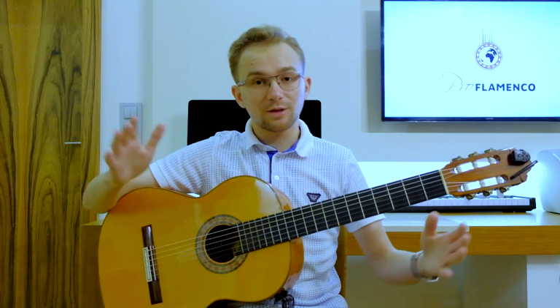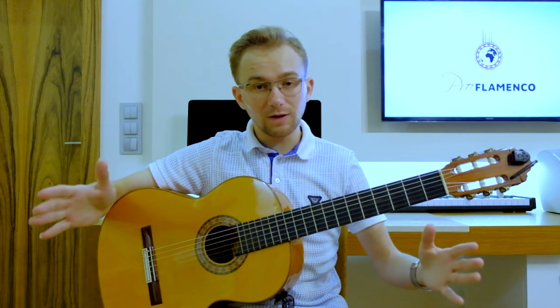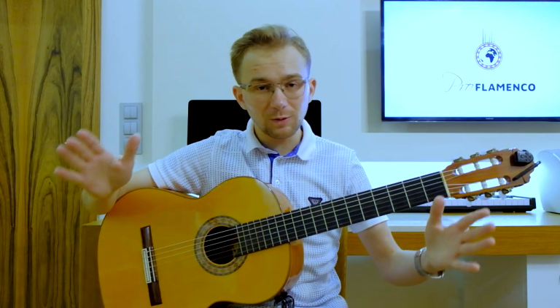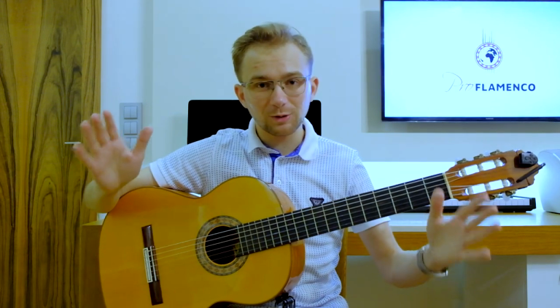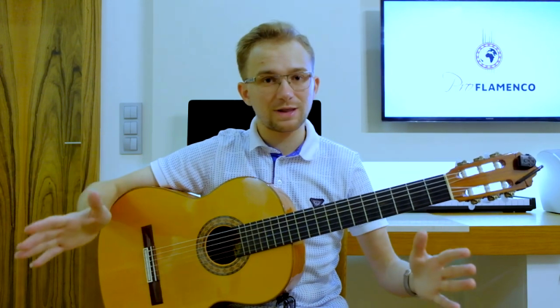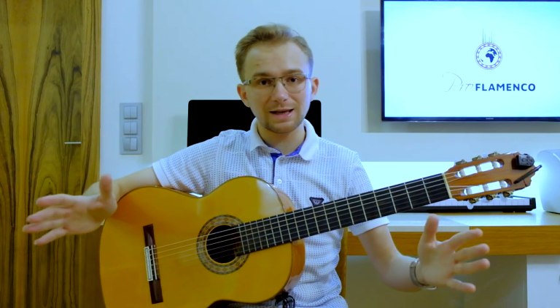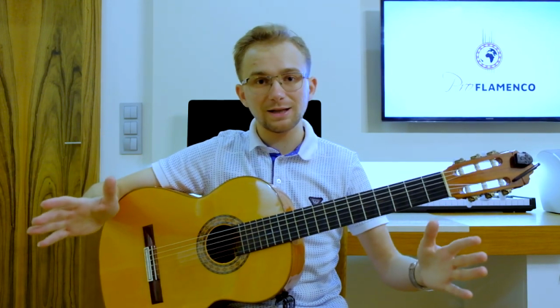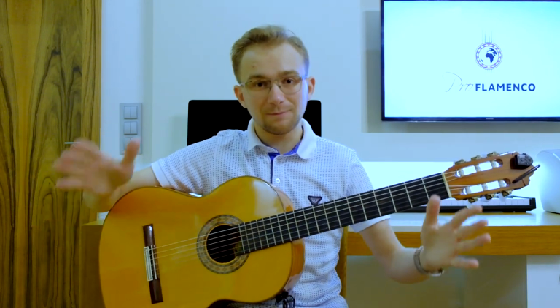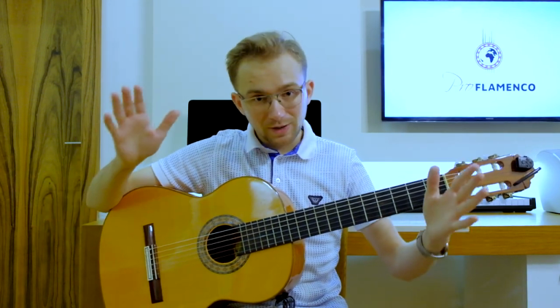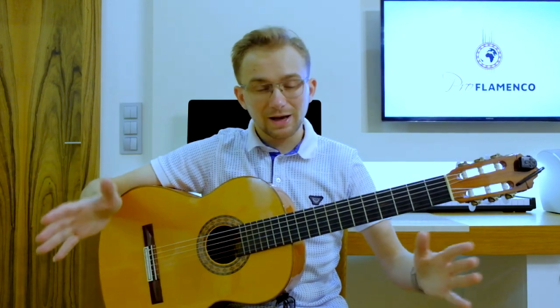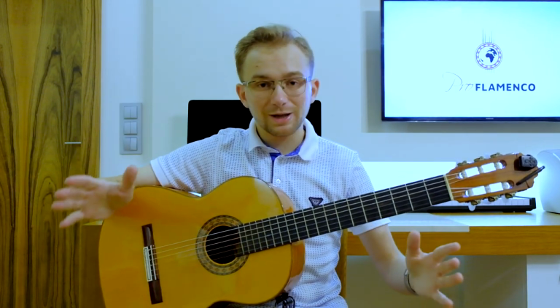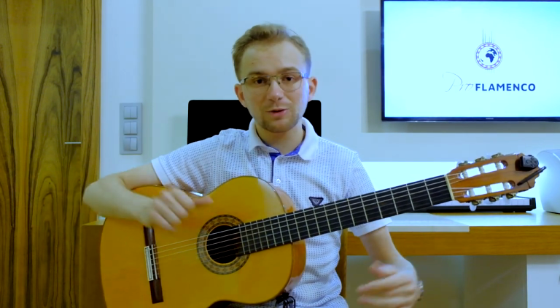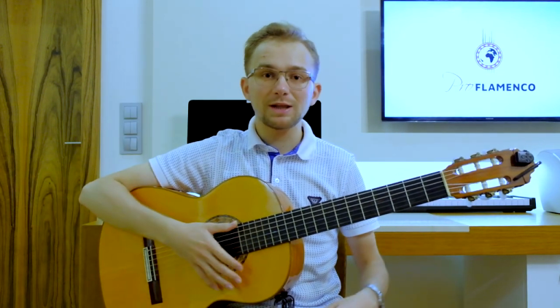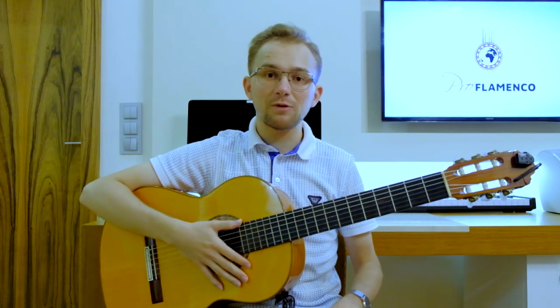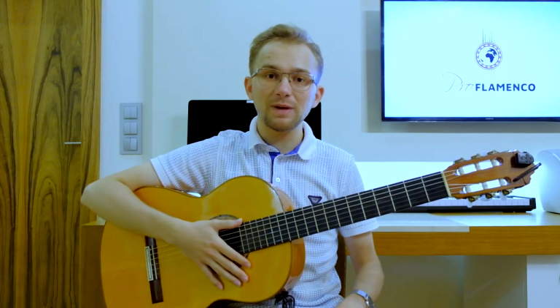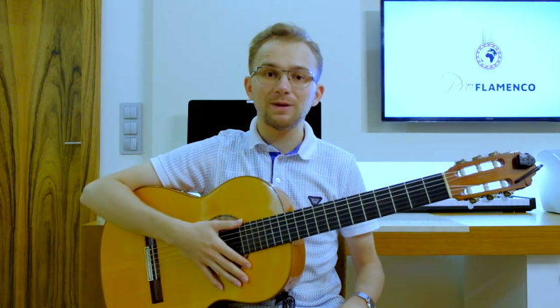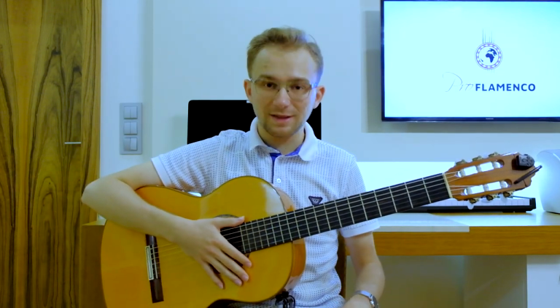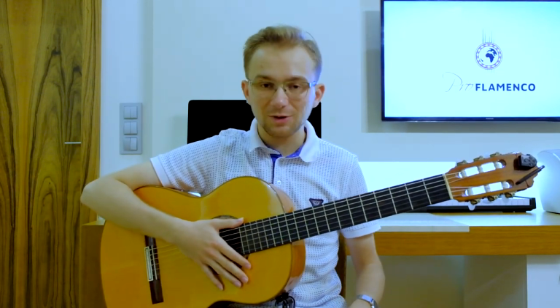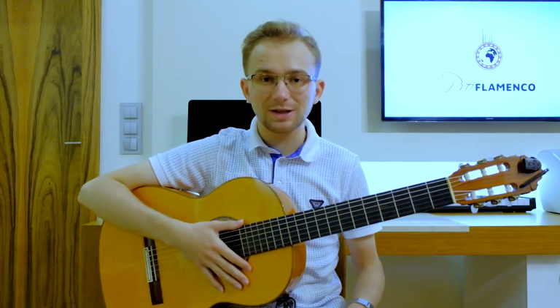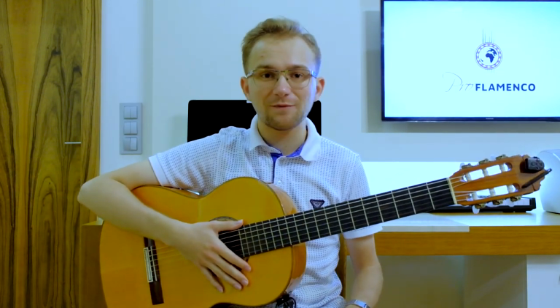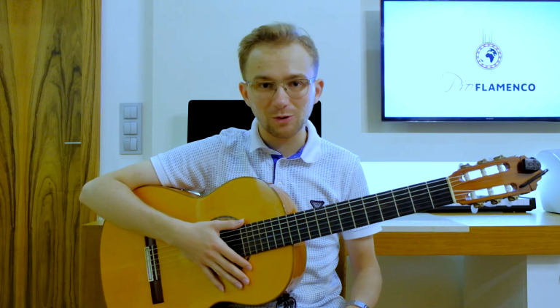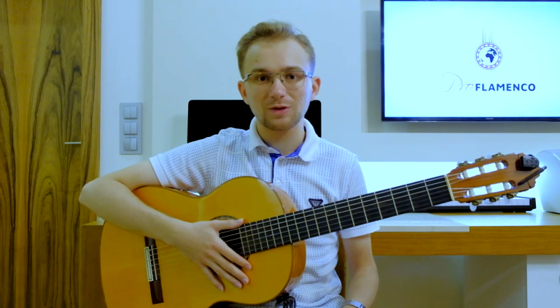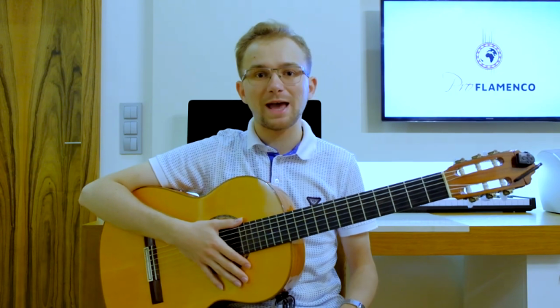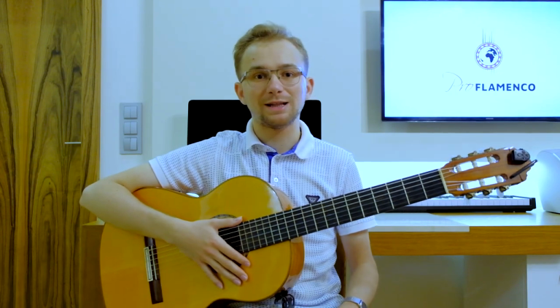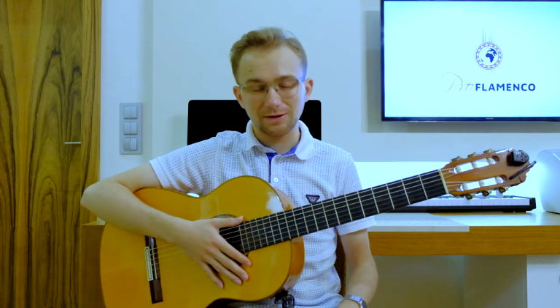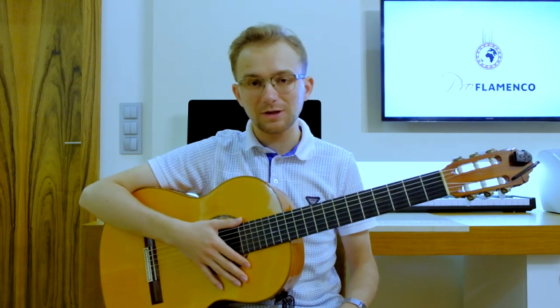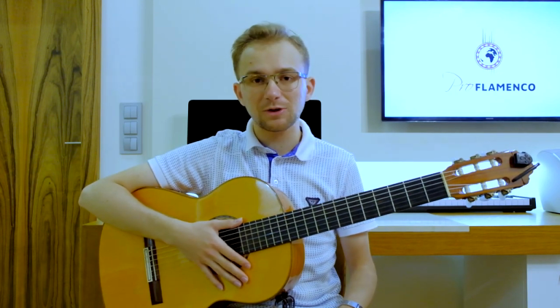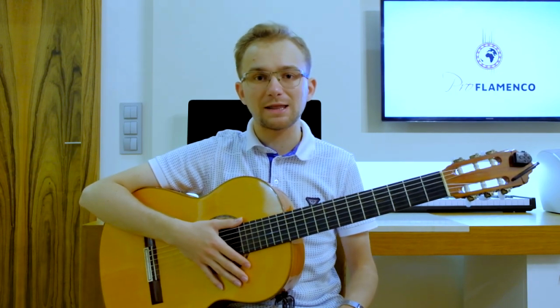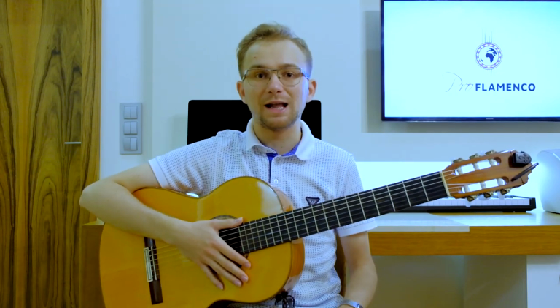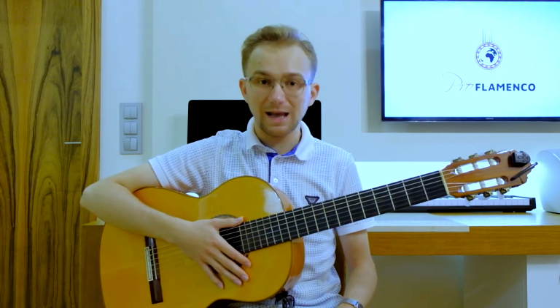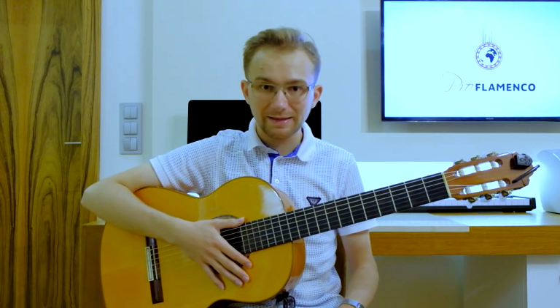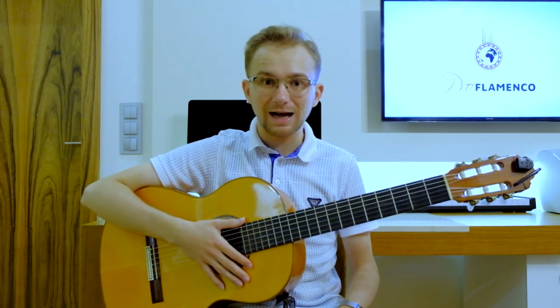So if you want to study it together with me, please take your guitar, focus, and let's continue together. Let's start!